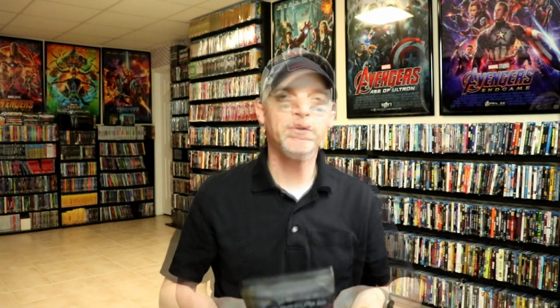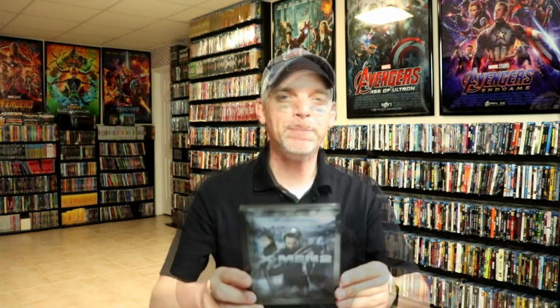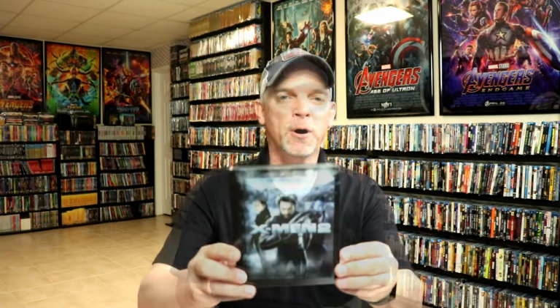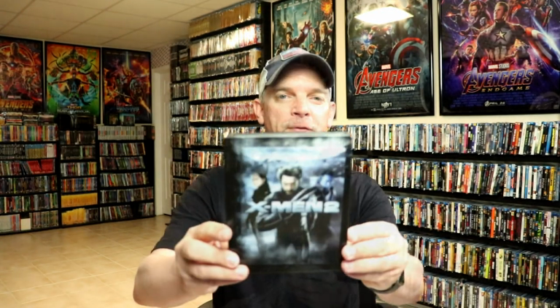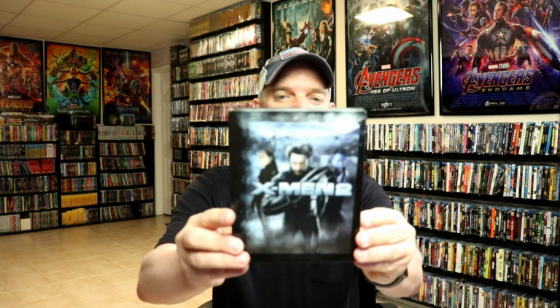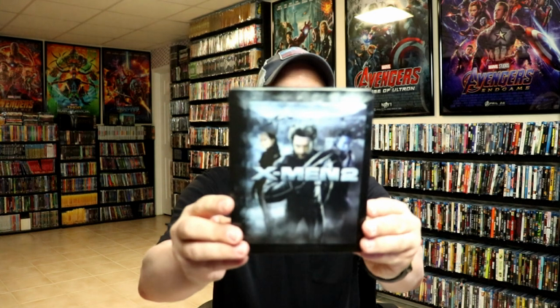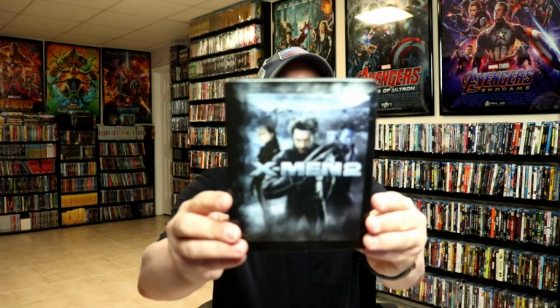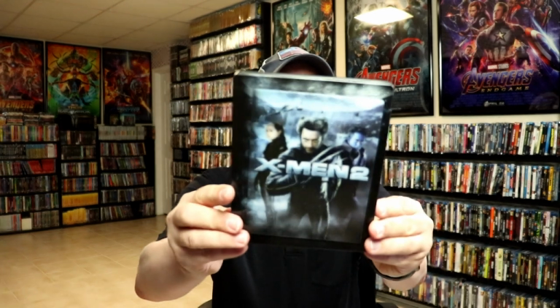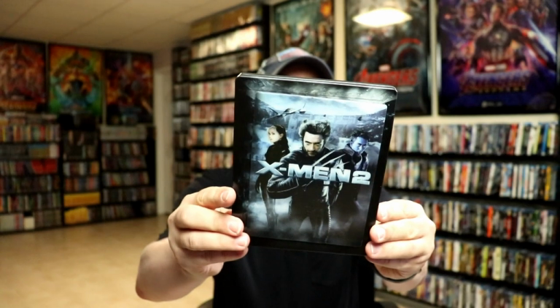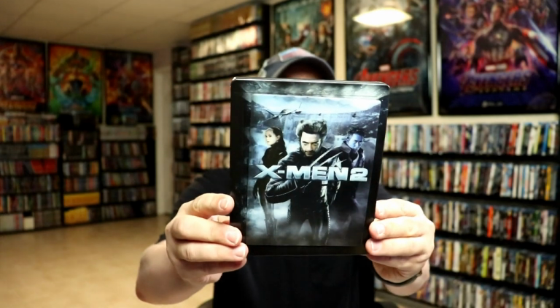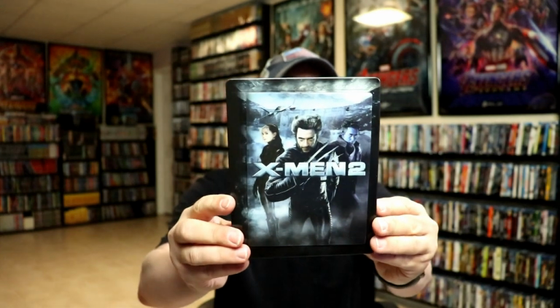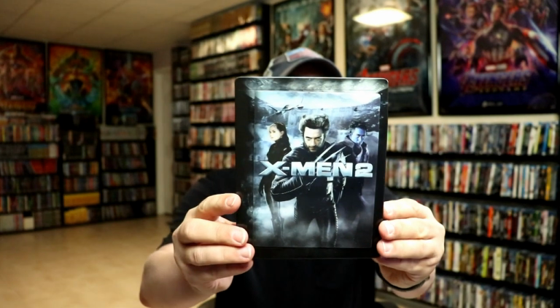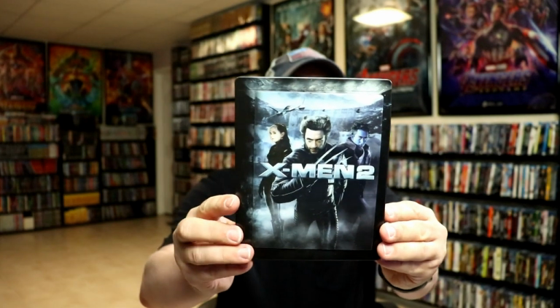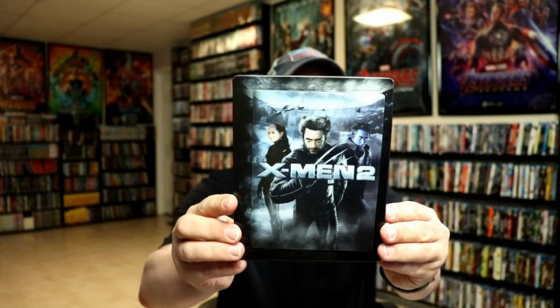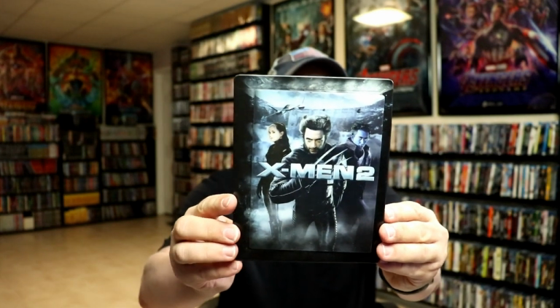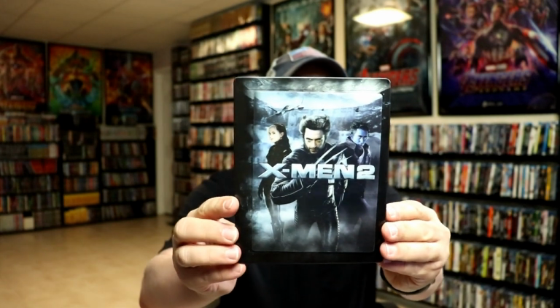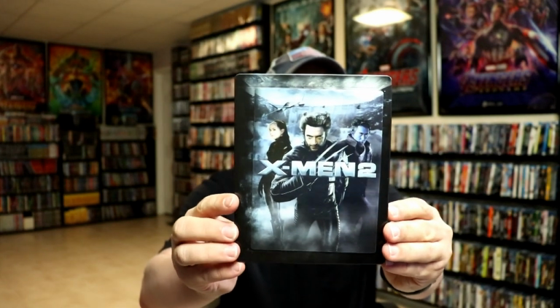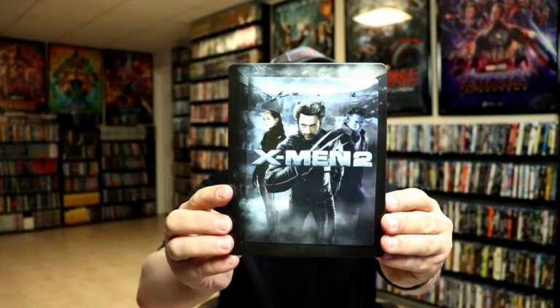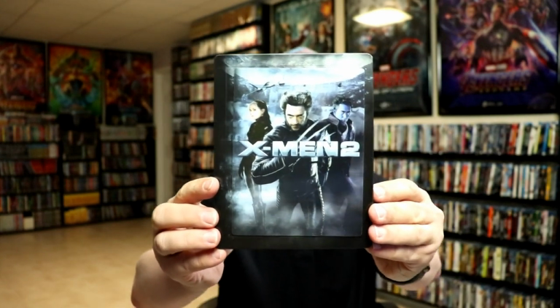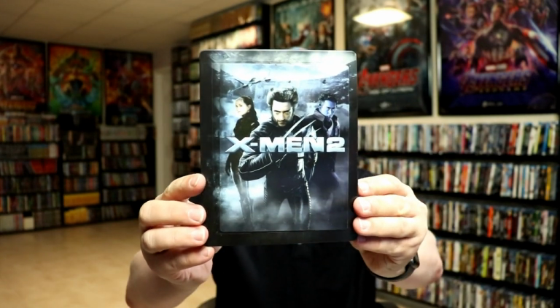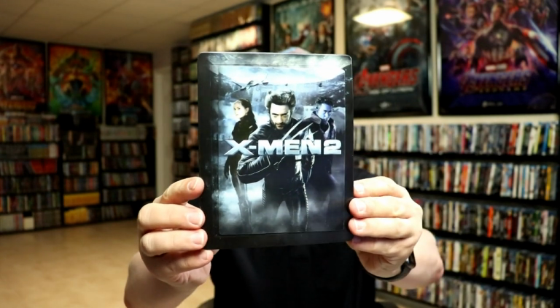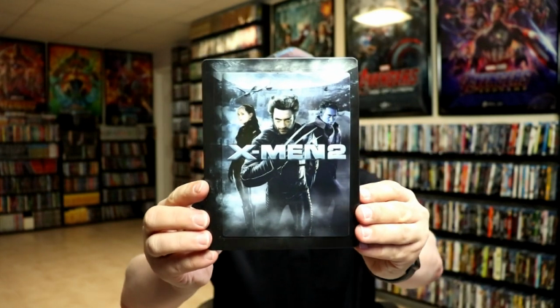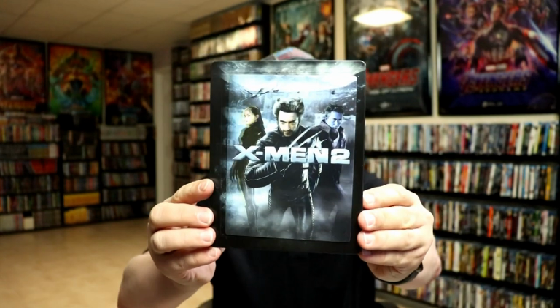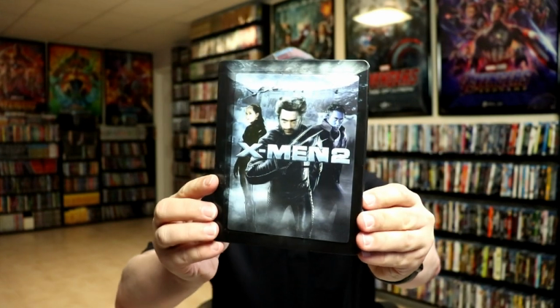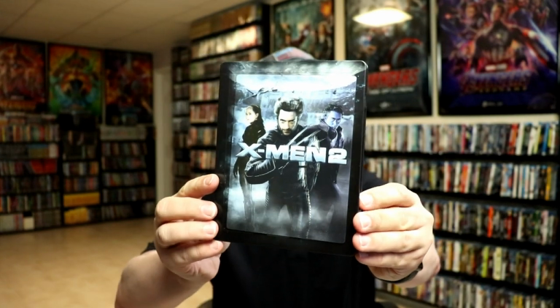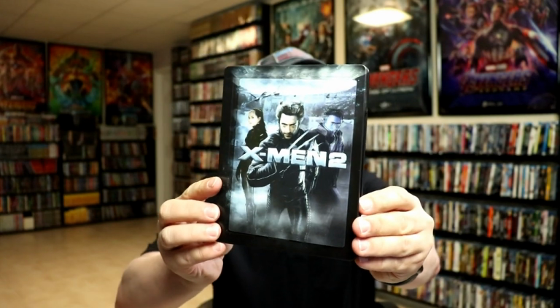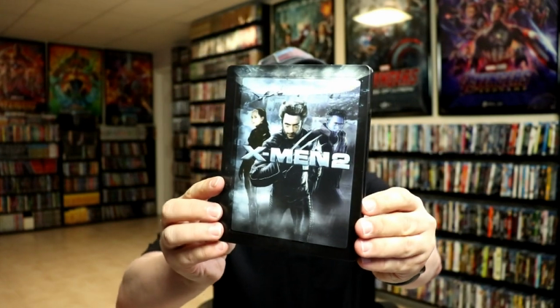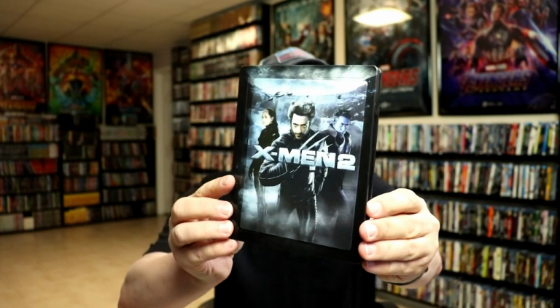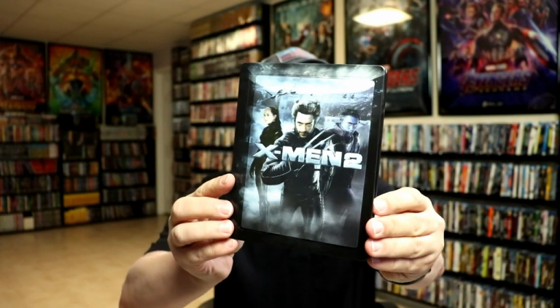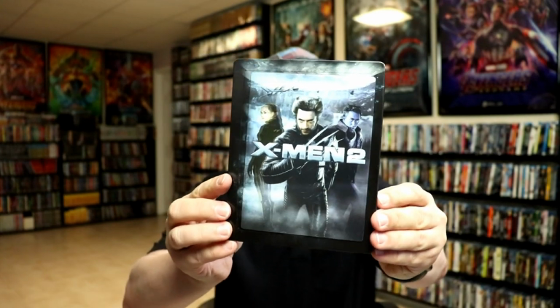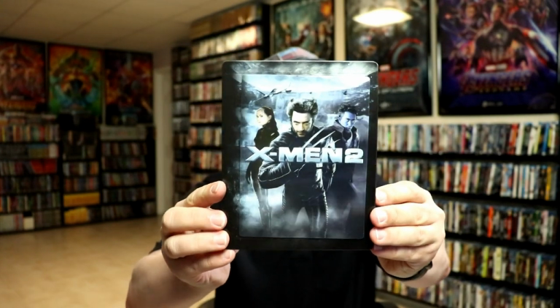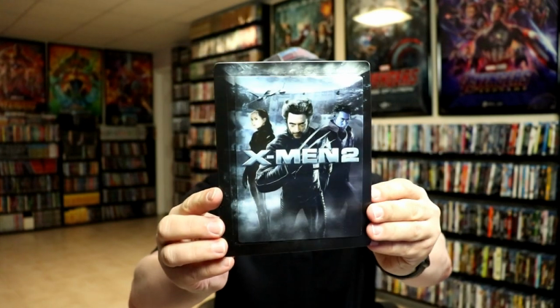I've got the wrapper off and the j-card removed. Here's the front of the steelbook. Really nice looking lenticular.